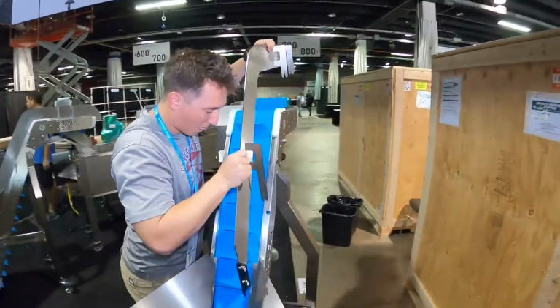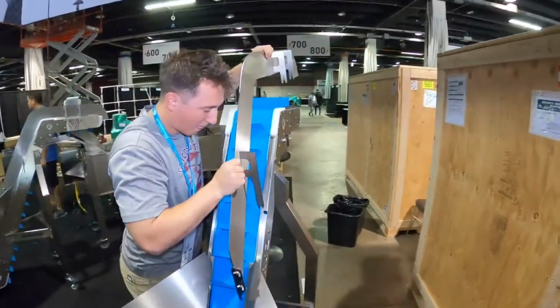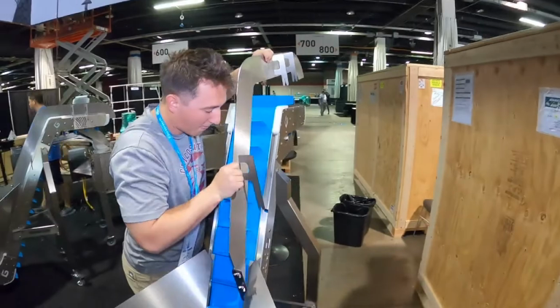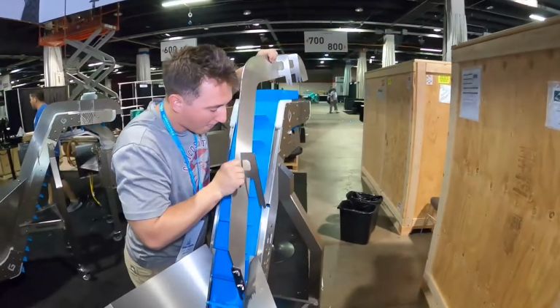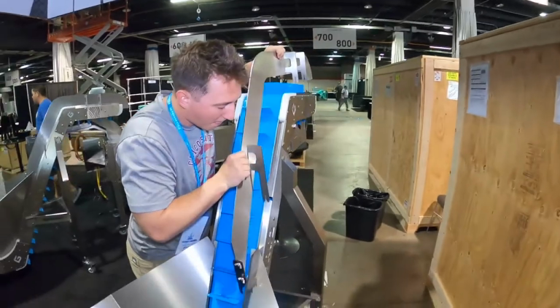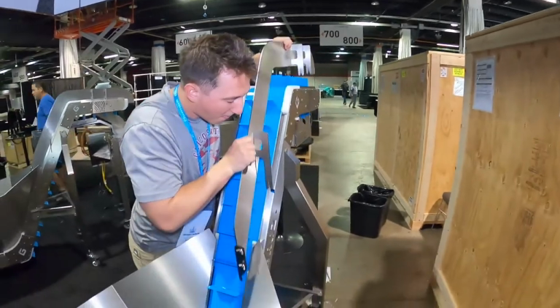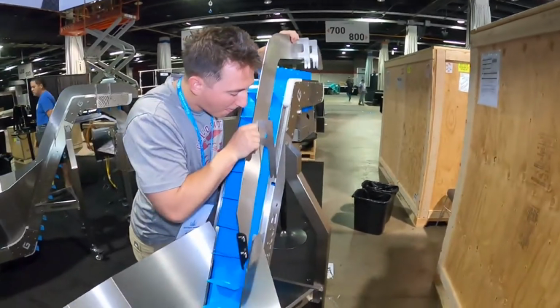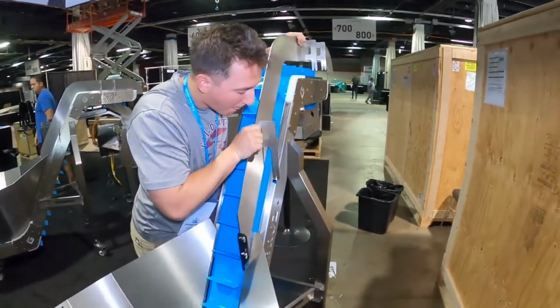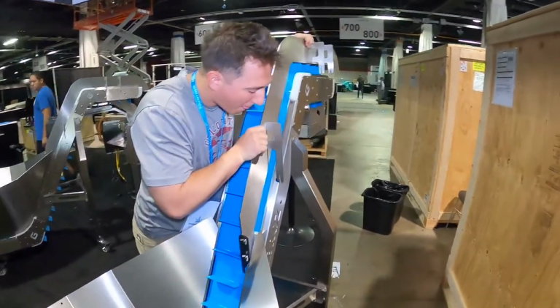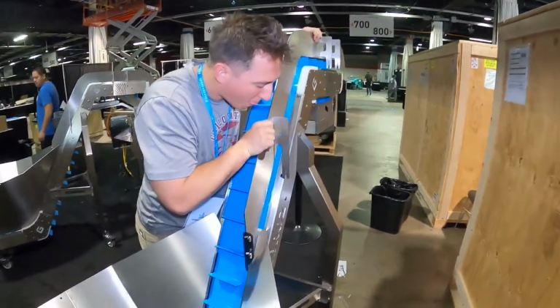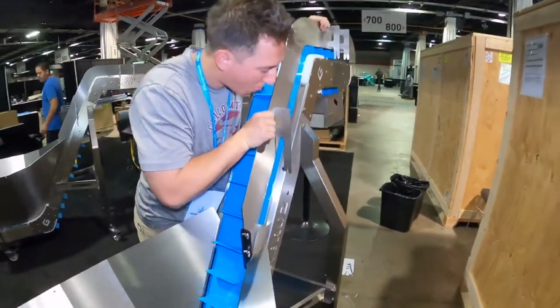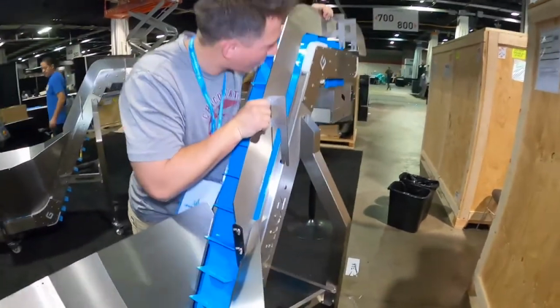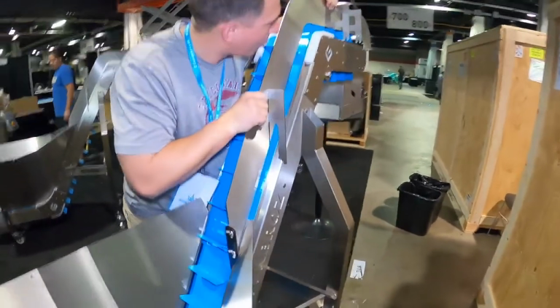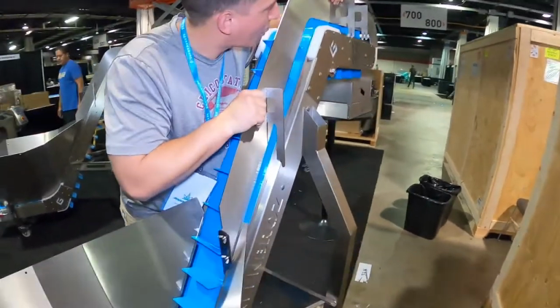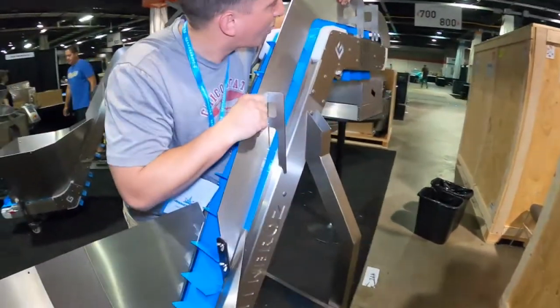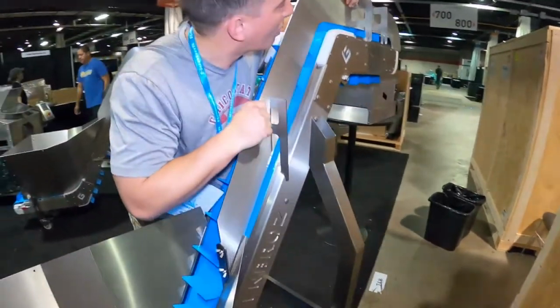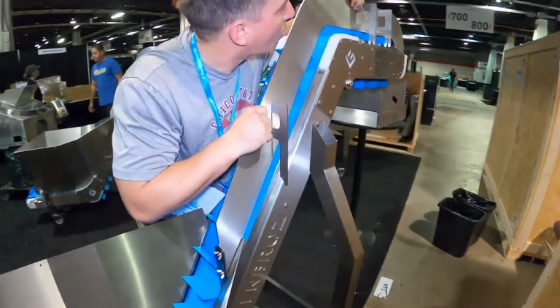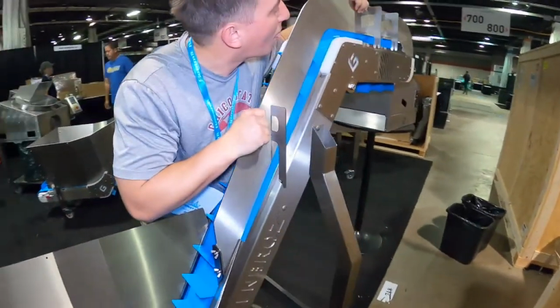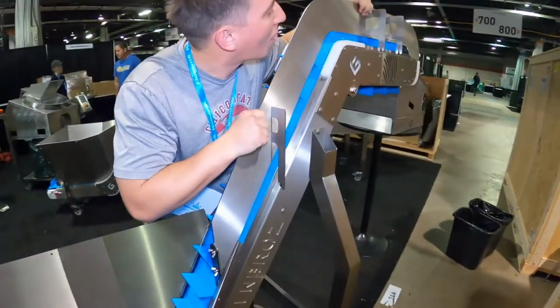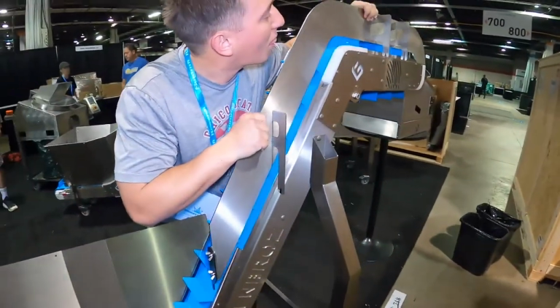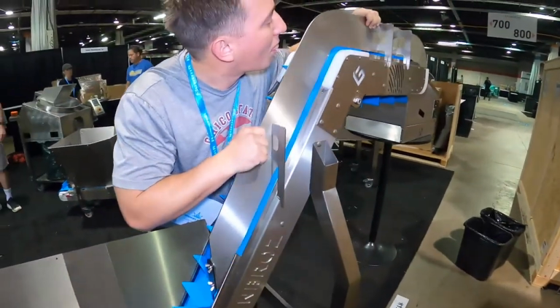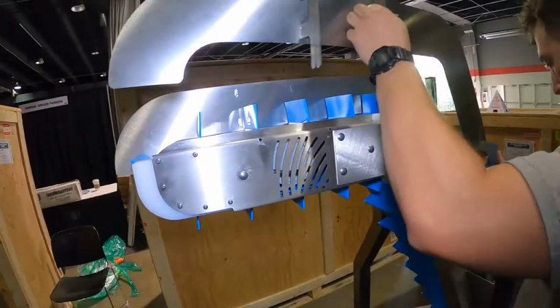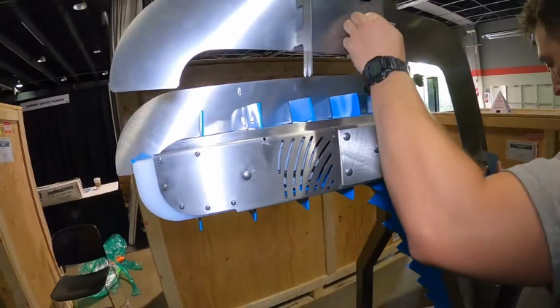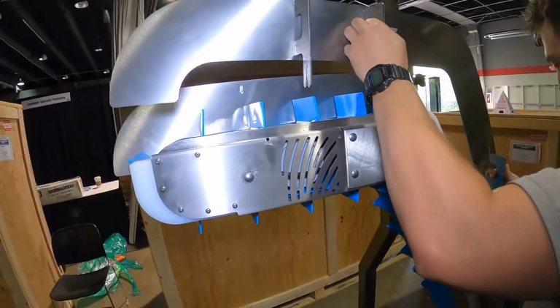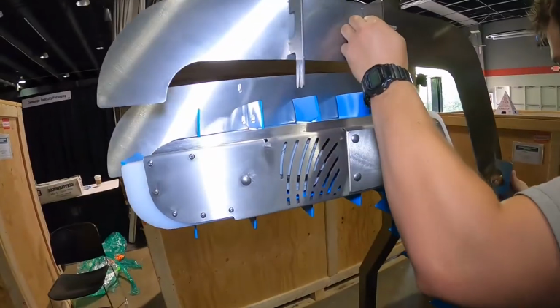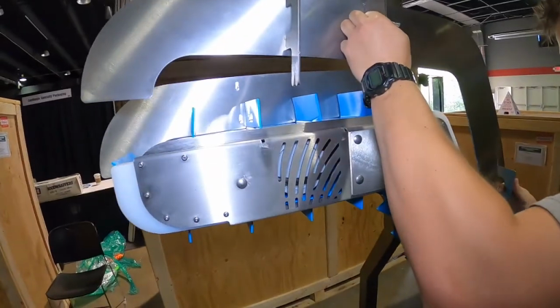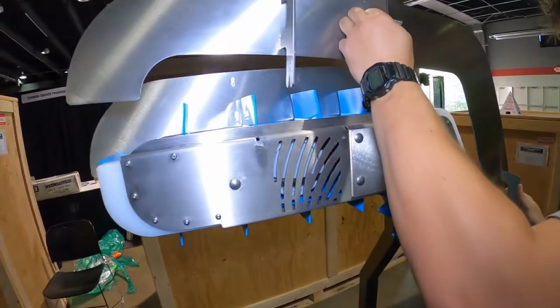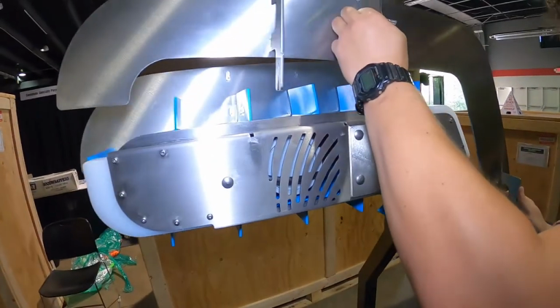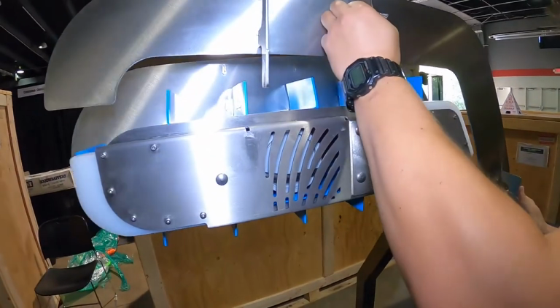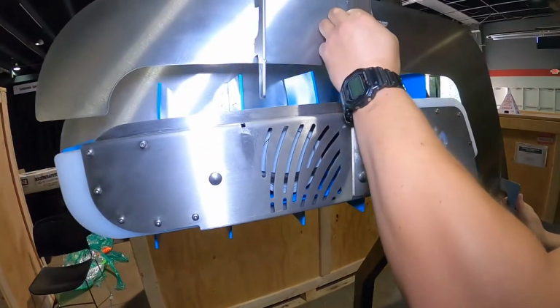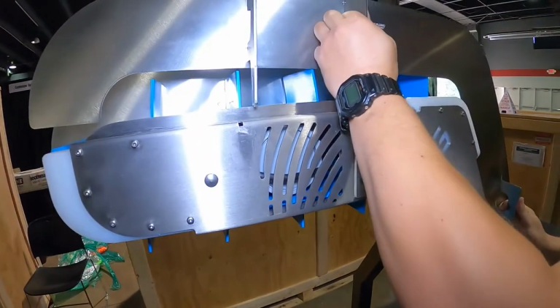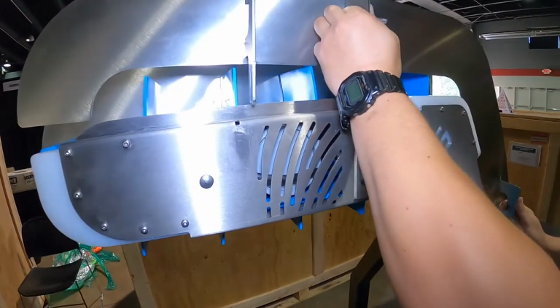And there you have it. All that's left is to reattach the primary walls and you're ready to go.